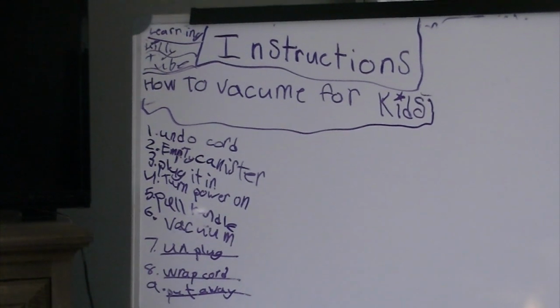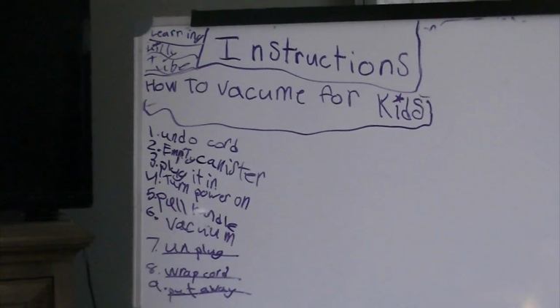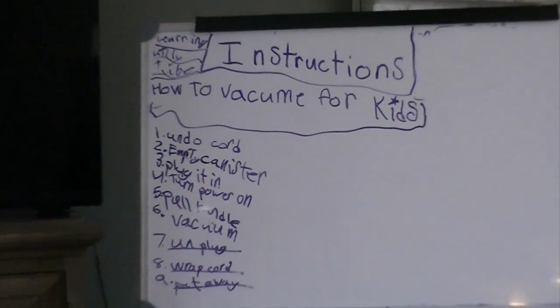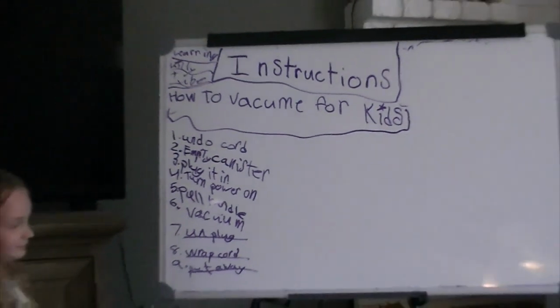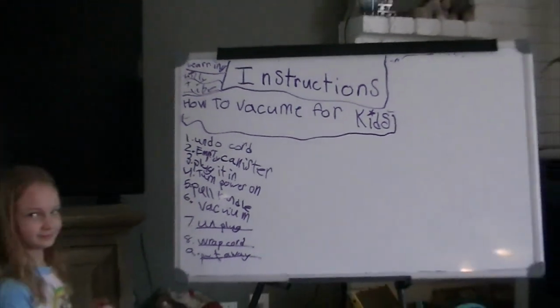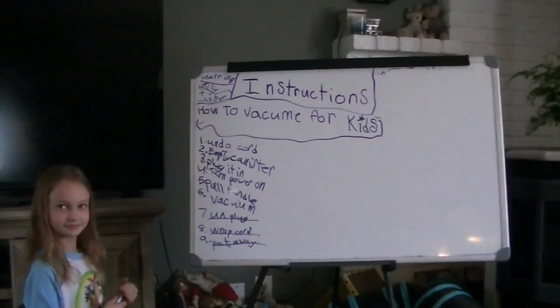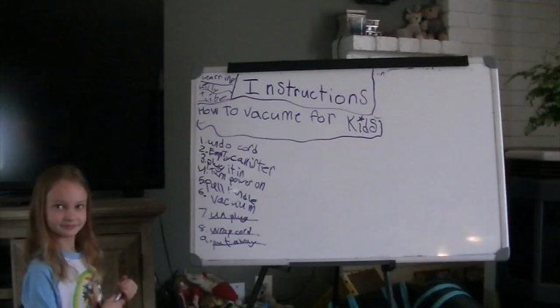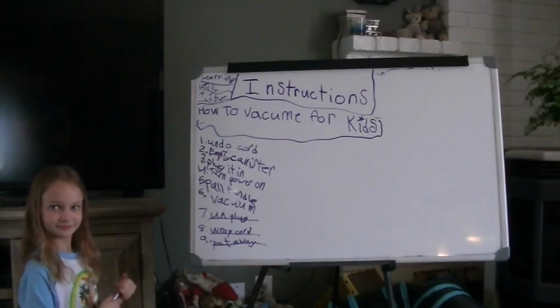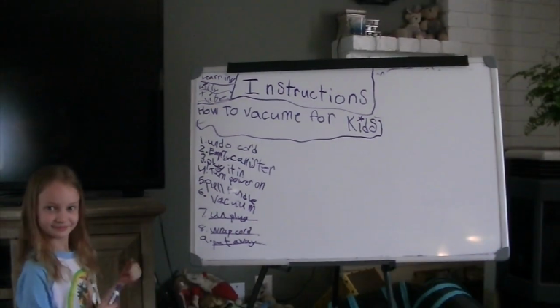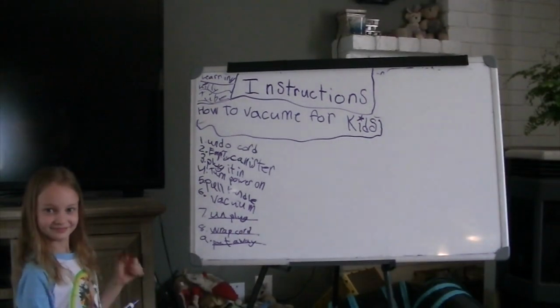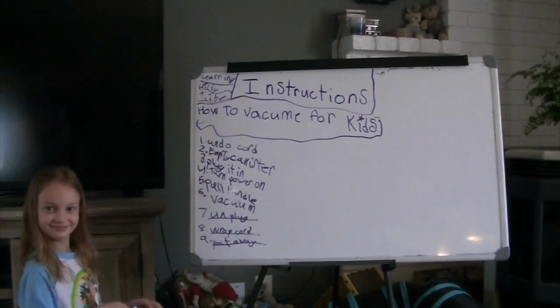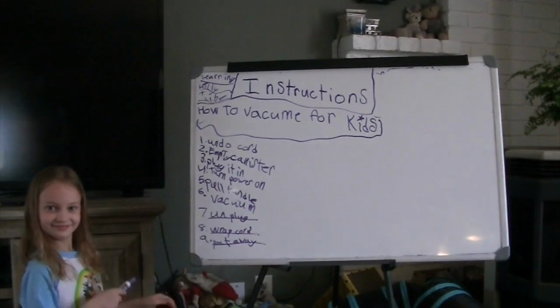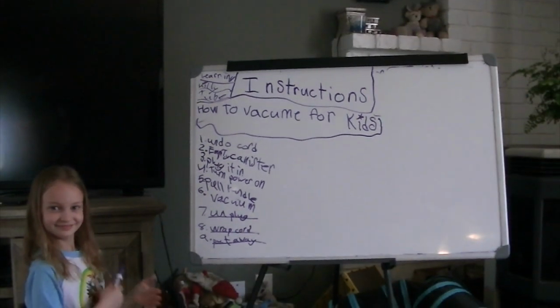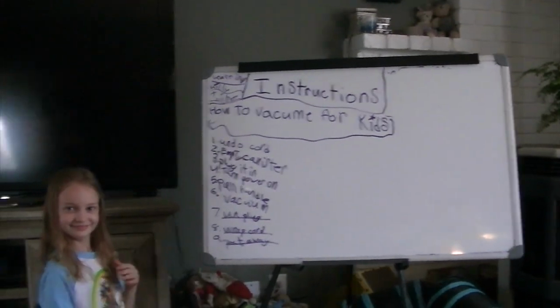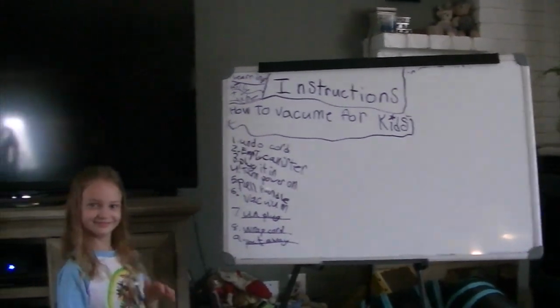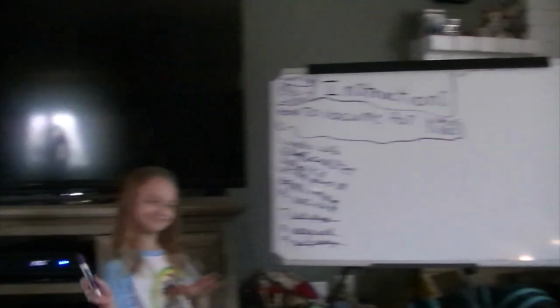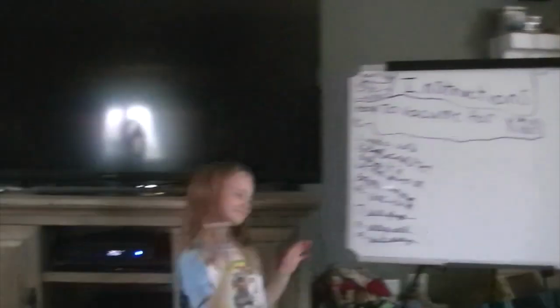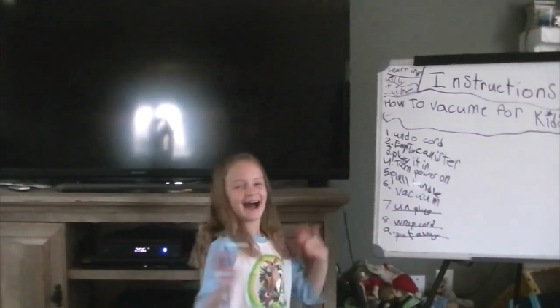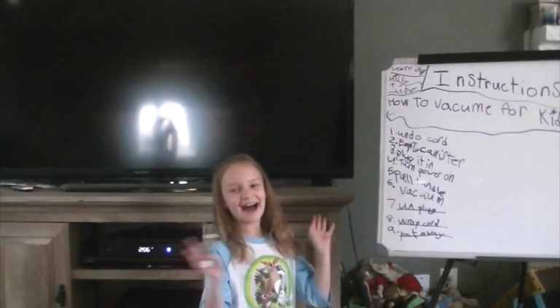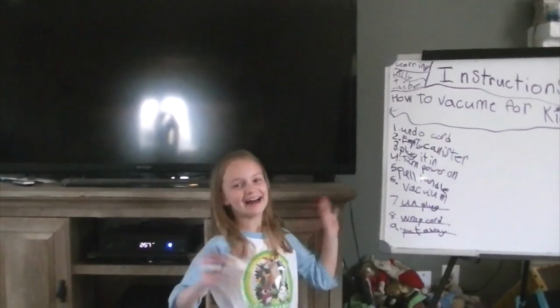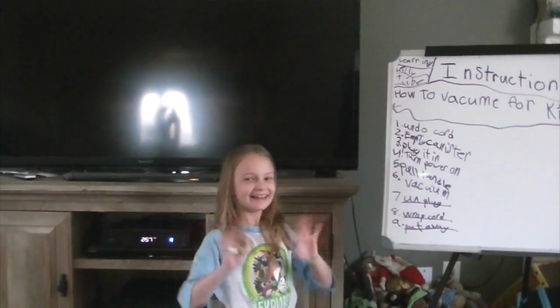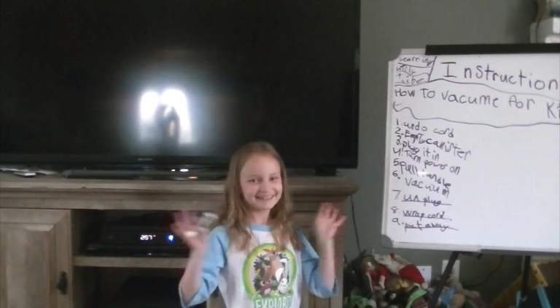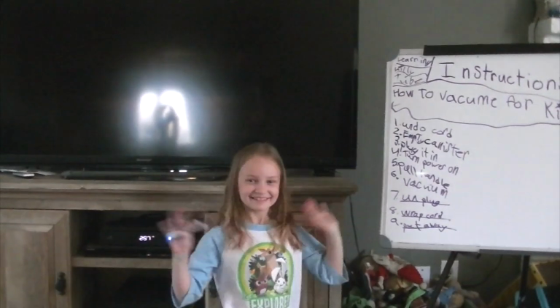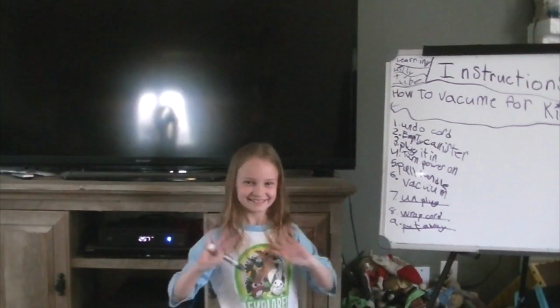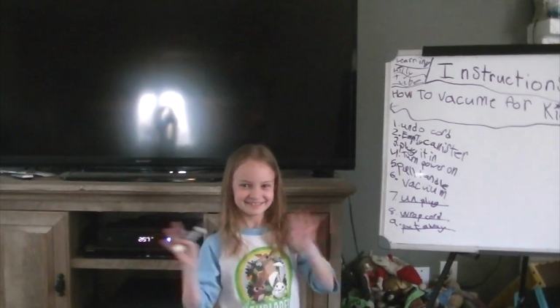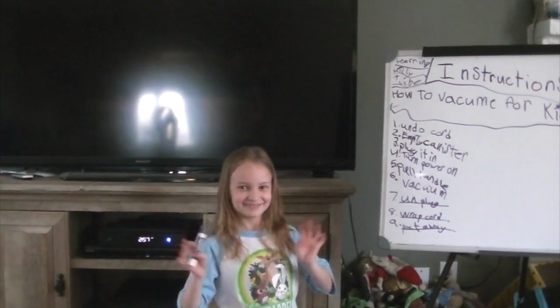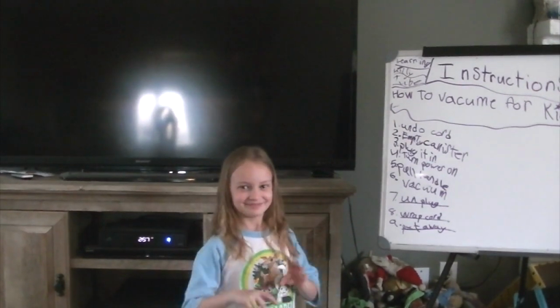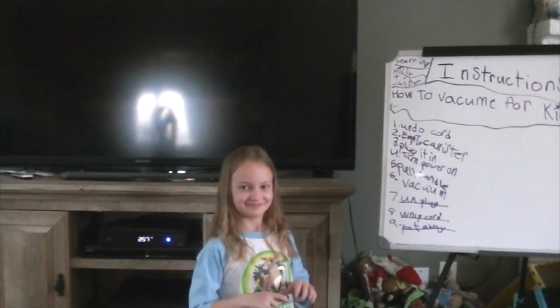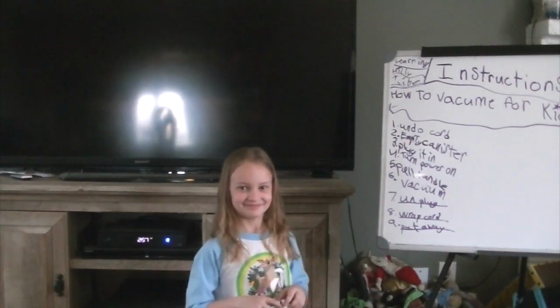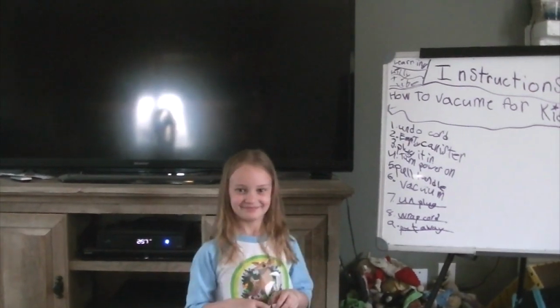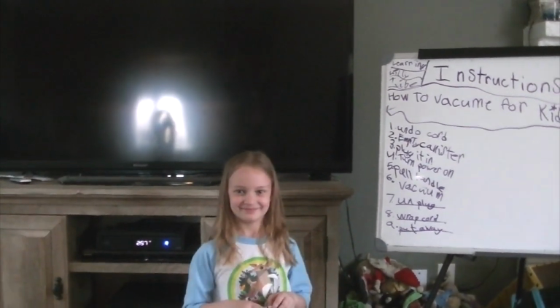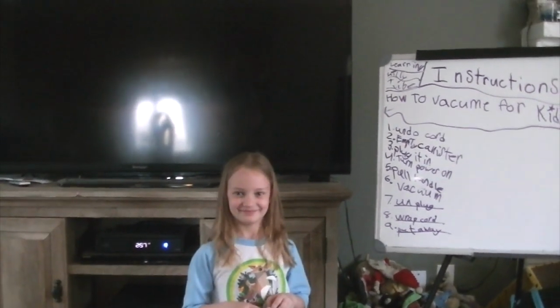Would you like to say goodbye to everybody, Lily? Bye! We'll see you next time.